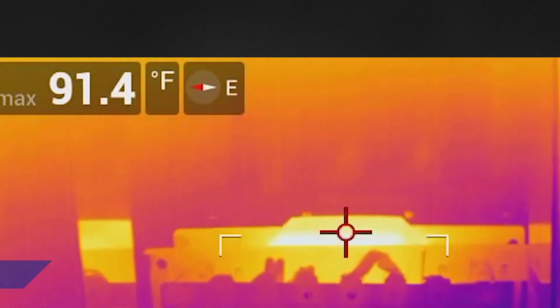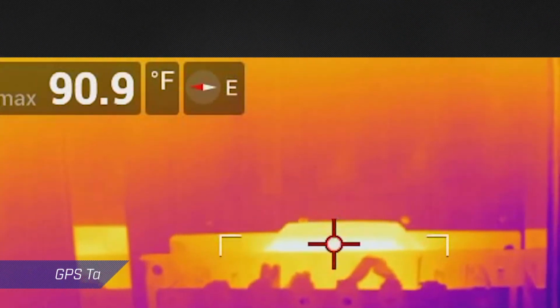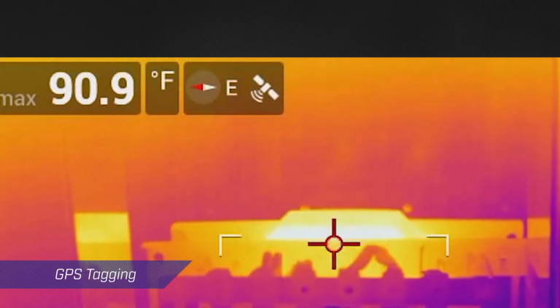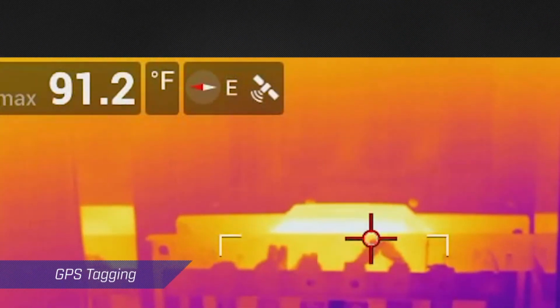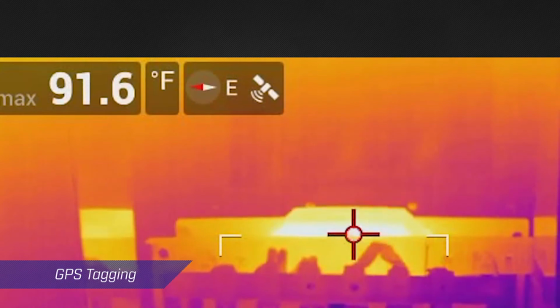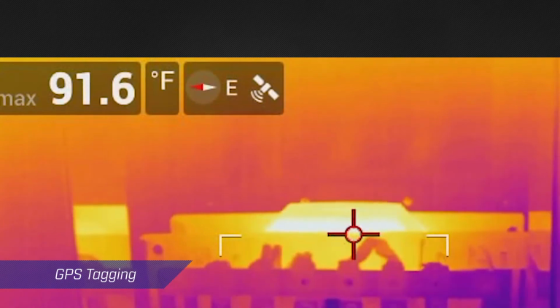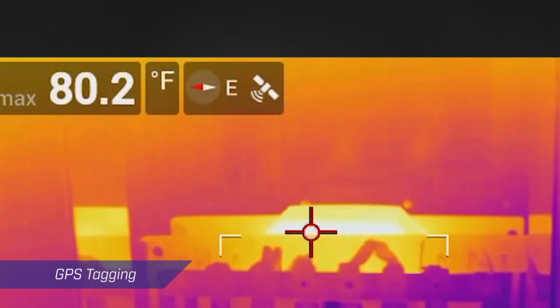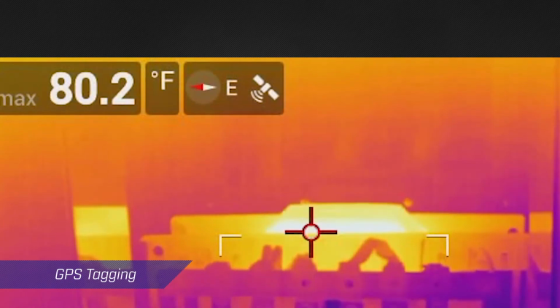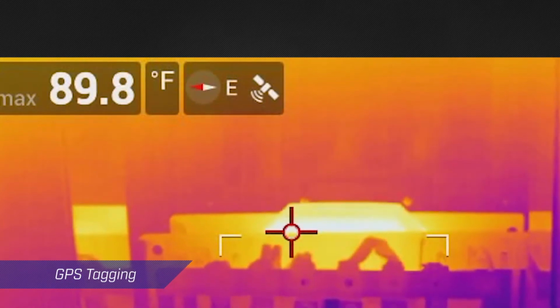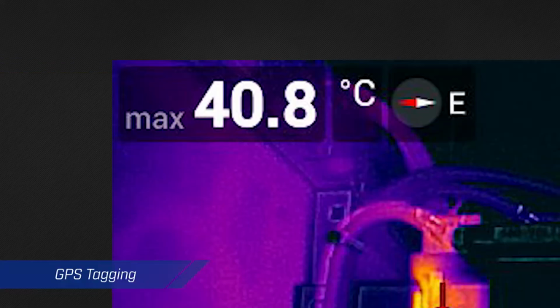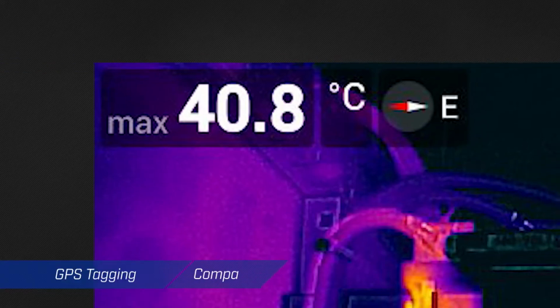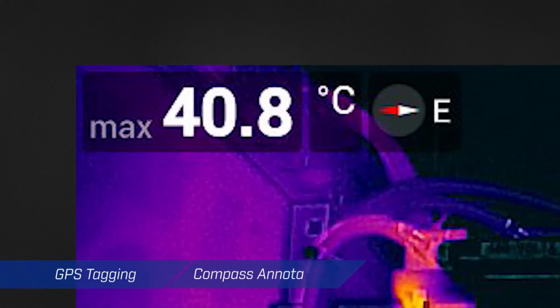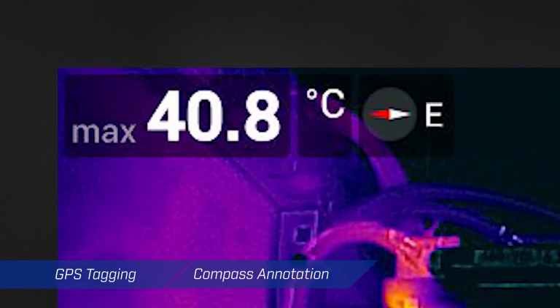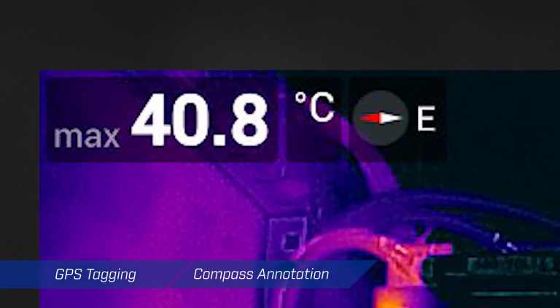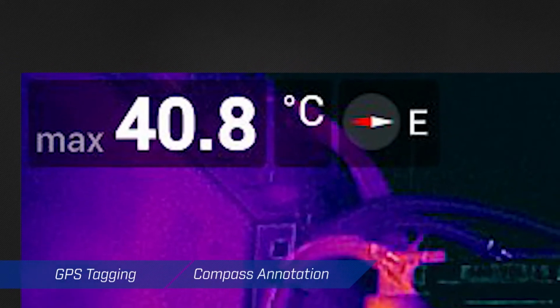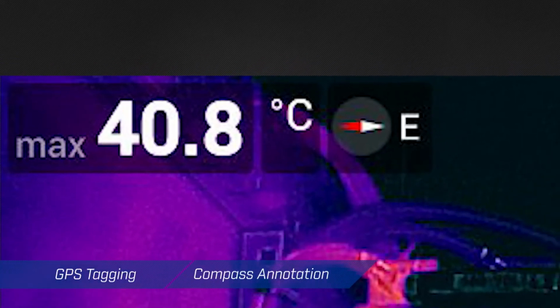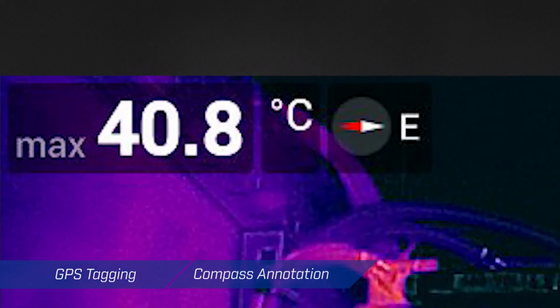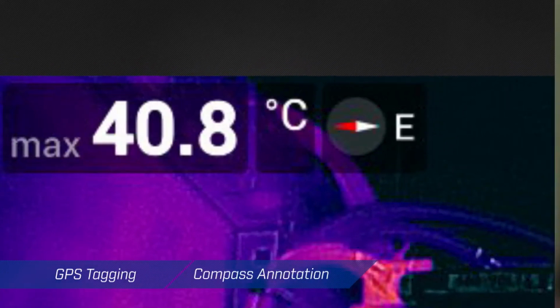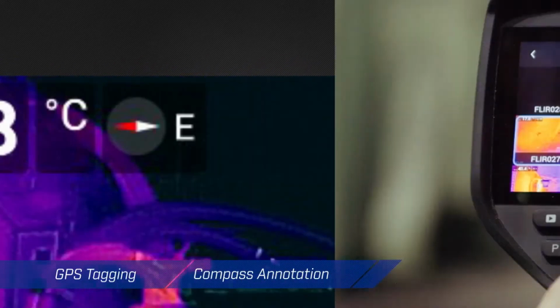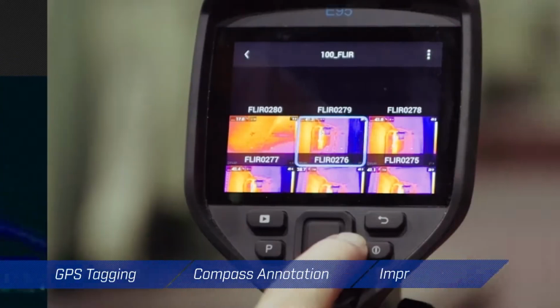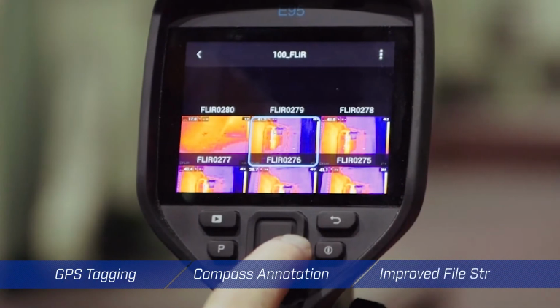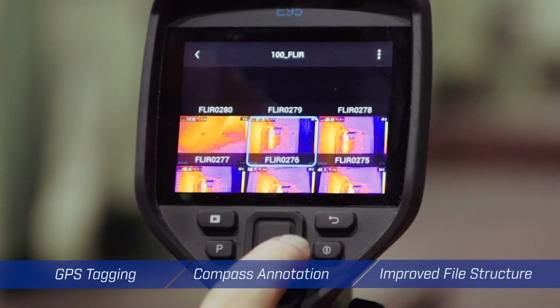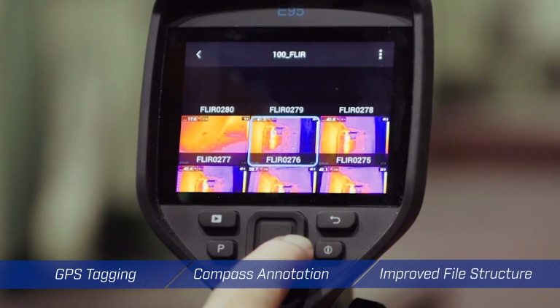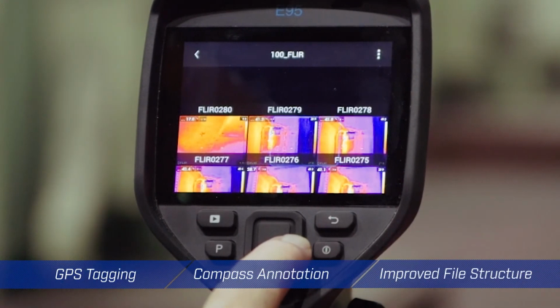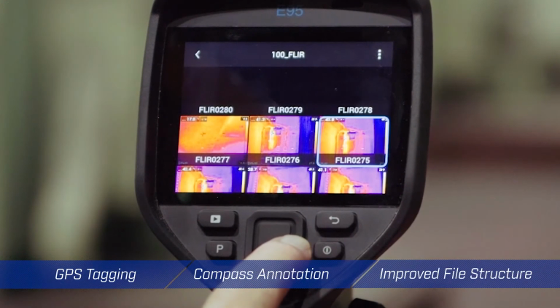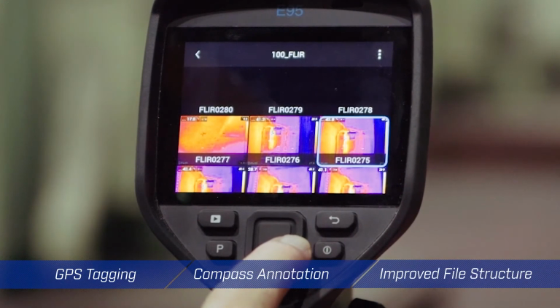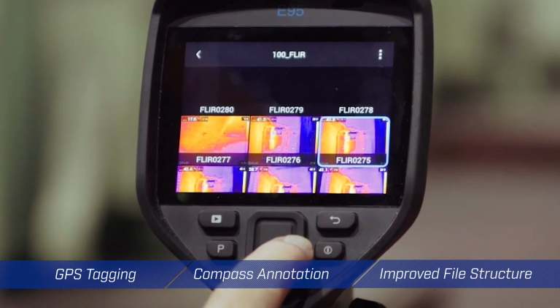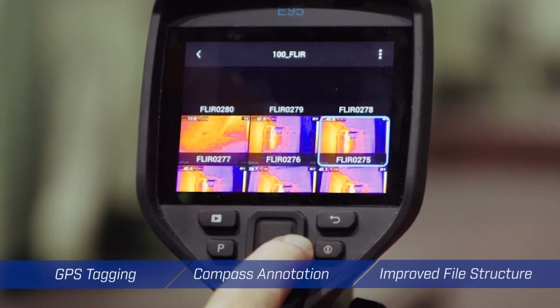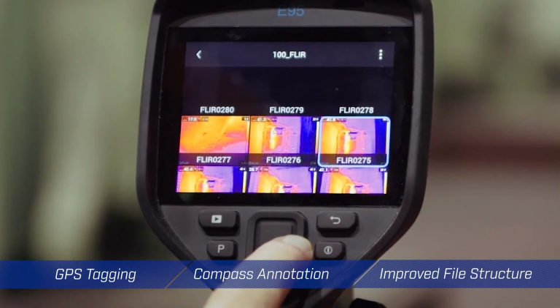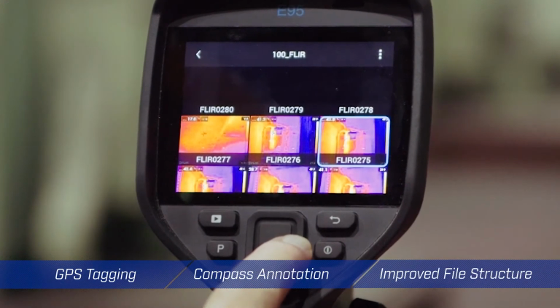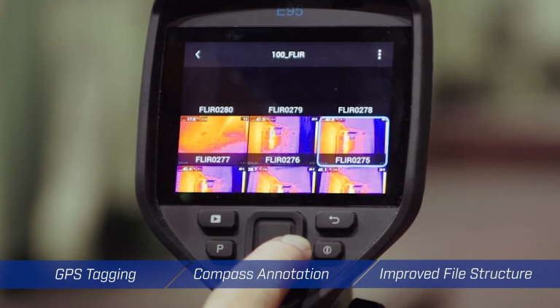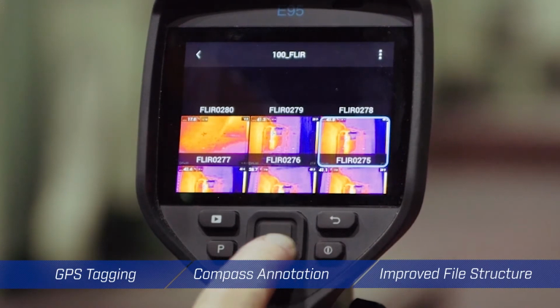automatic GPS tagging, compass annotations, and an improved file structure that makes archiving easier.